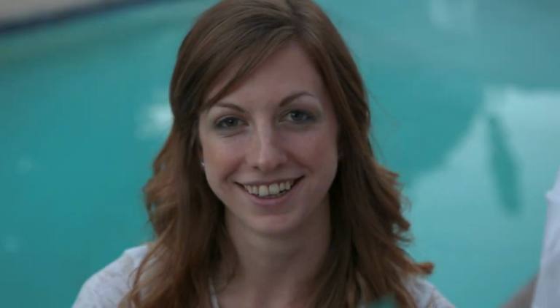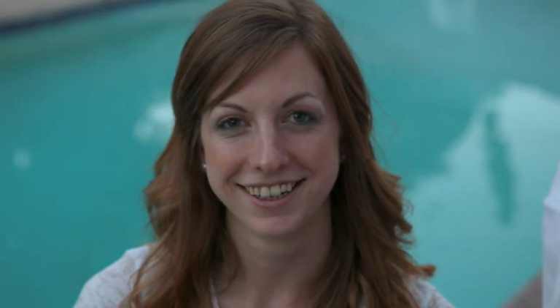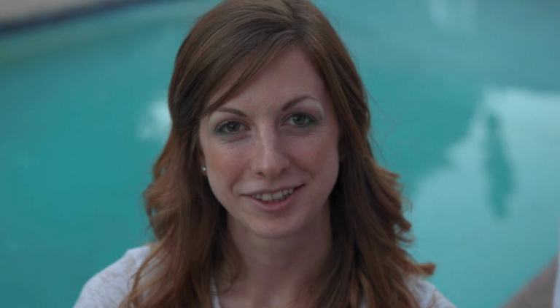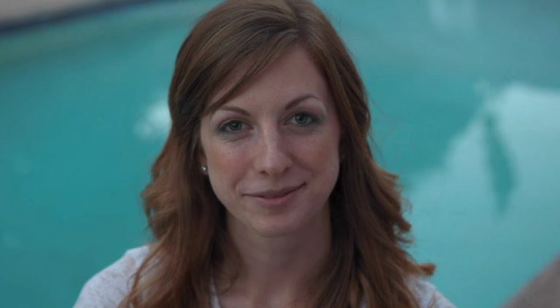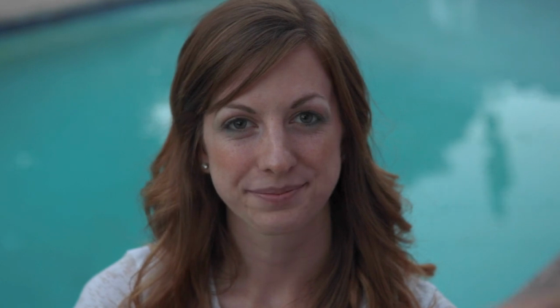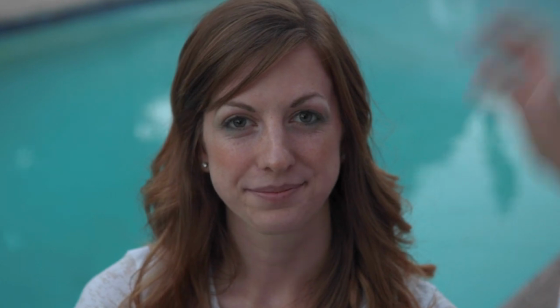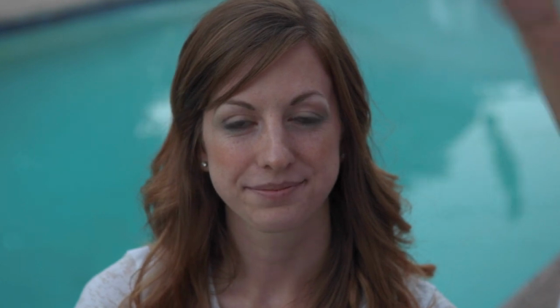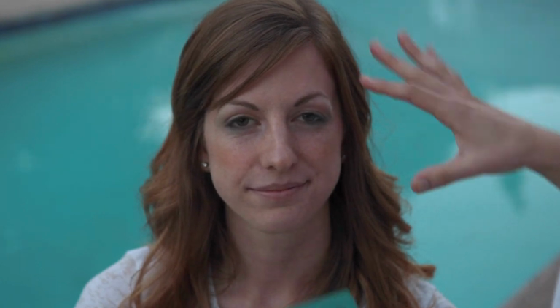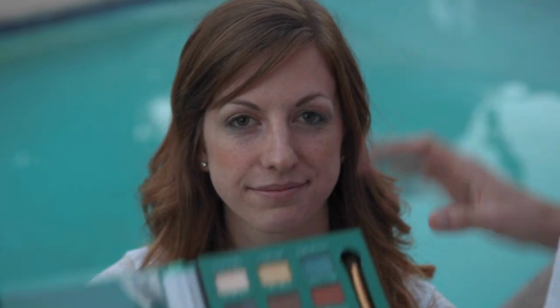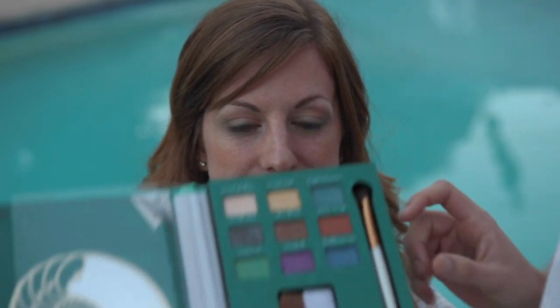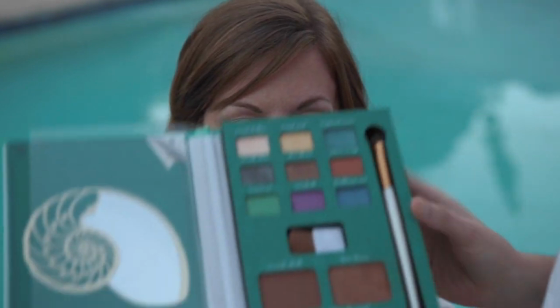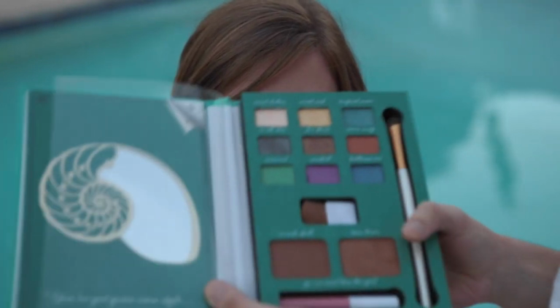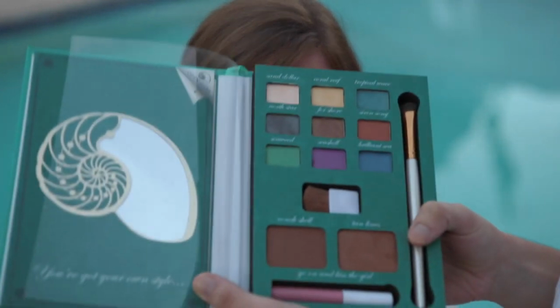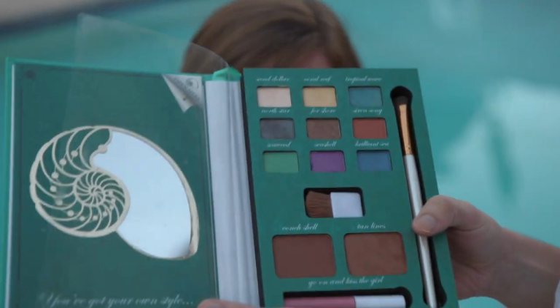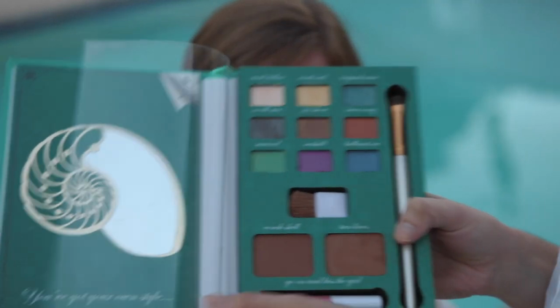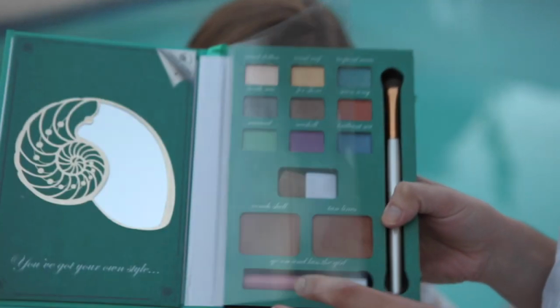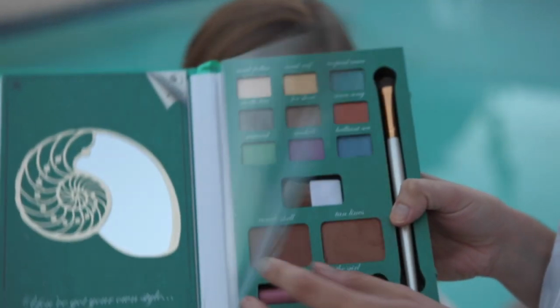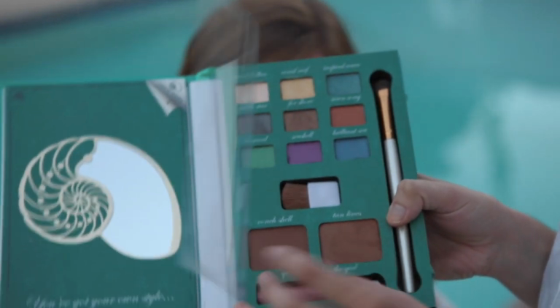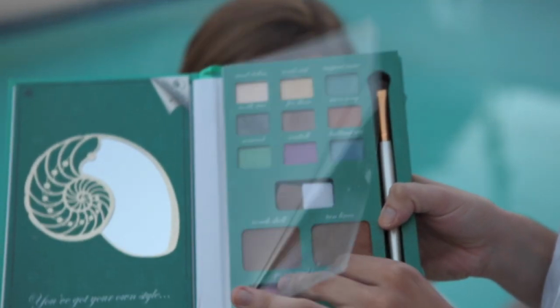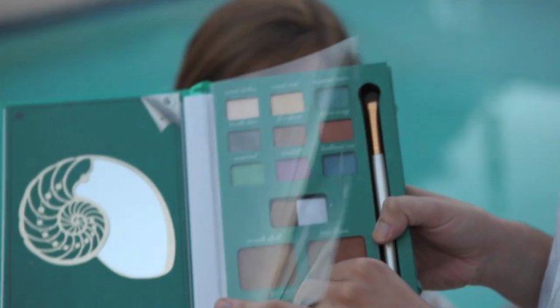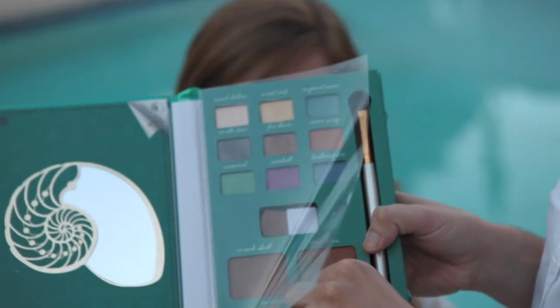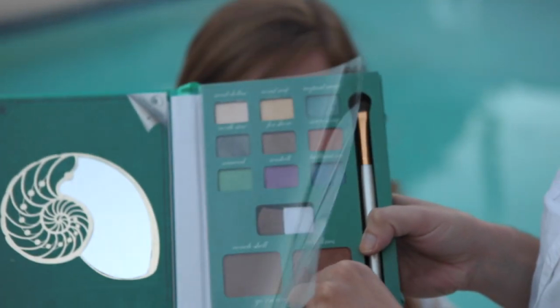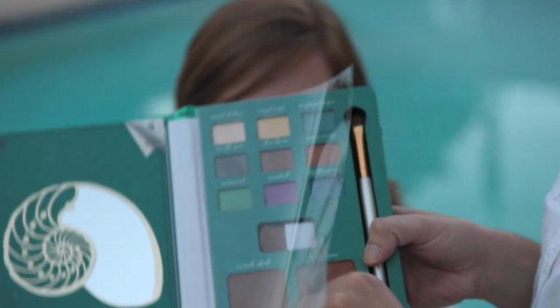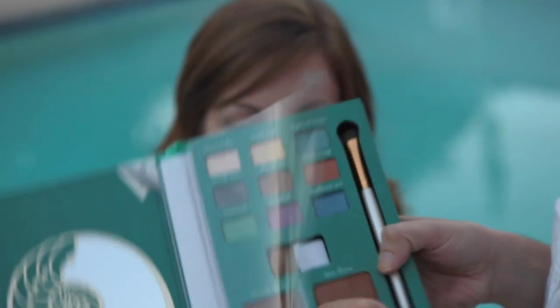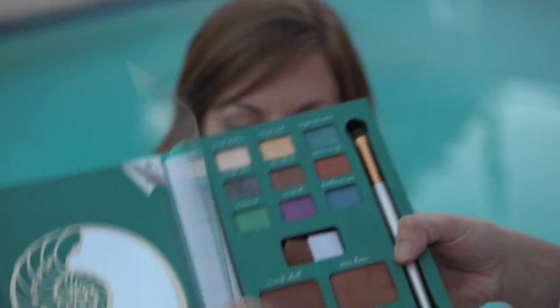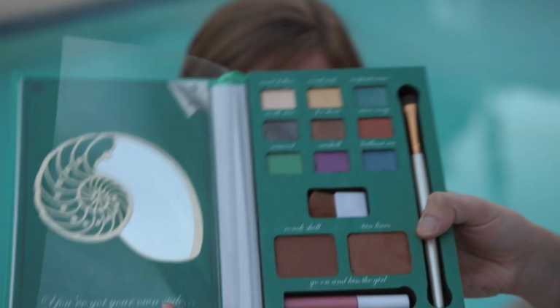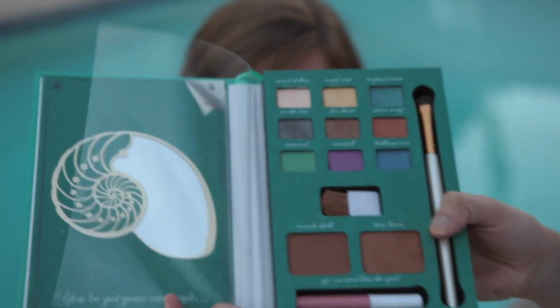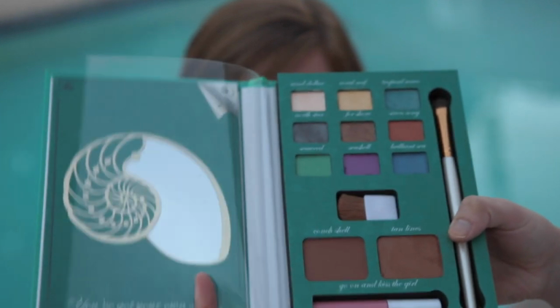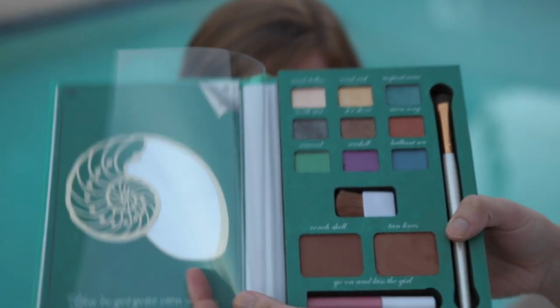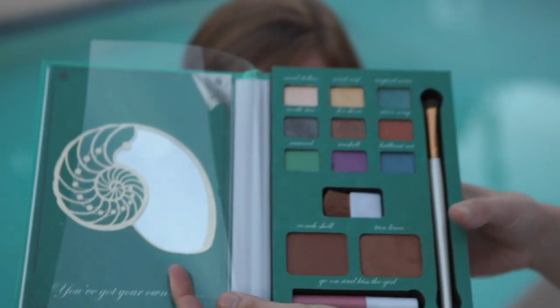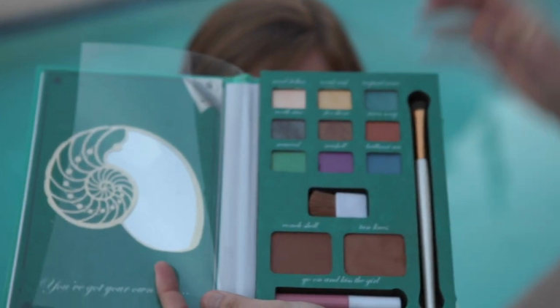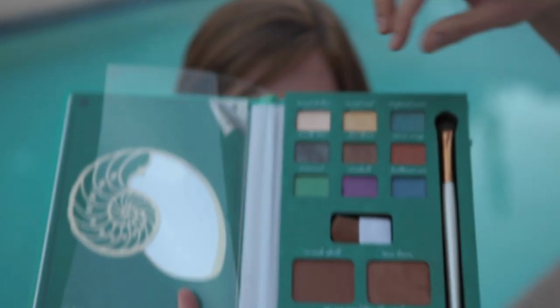Now that we're done with all of that, we're going to go ahead and use a lip gloss that they provide, and that's just going to go right onto her lips. Pretty simple.